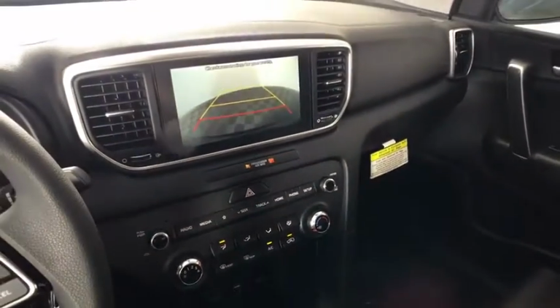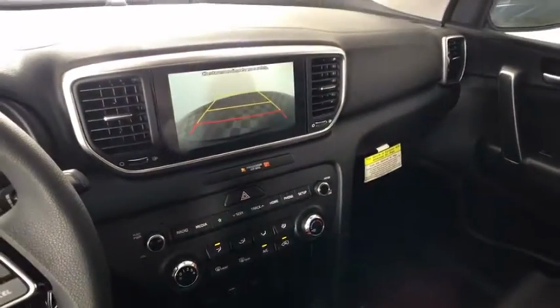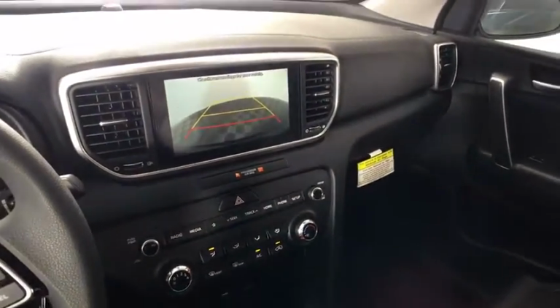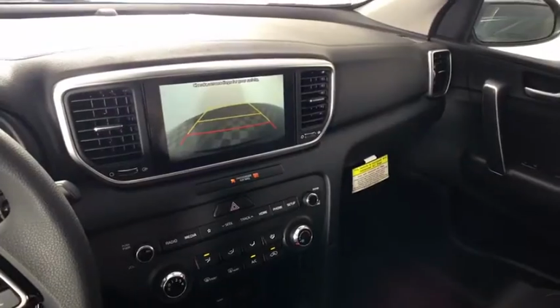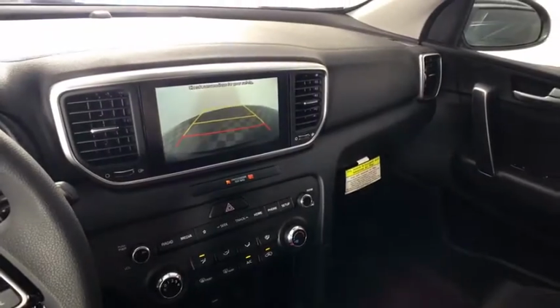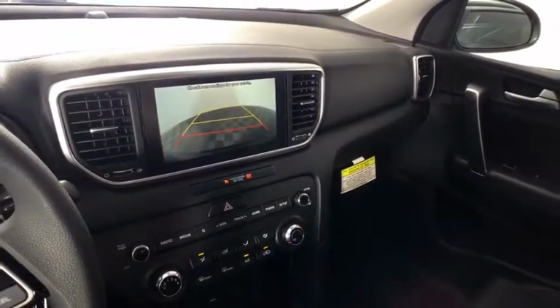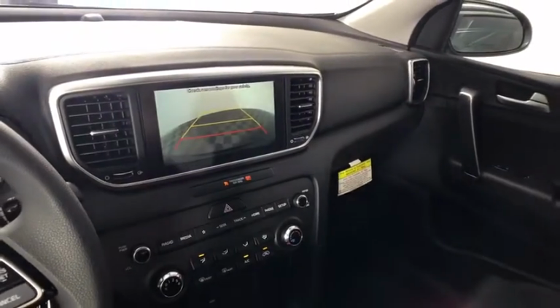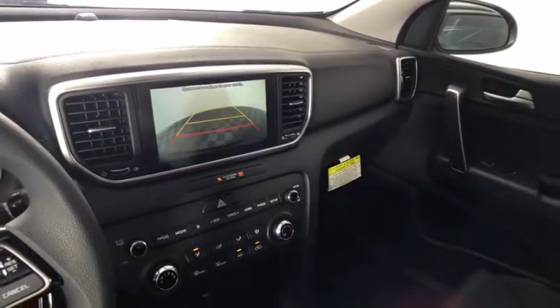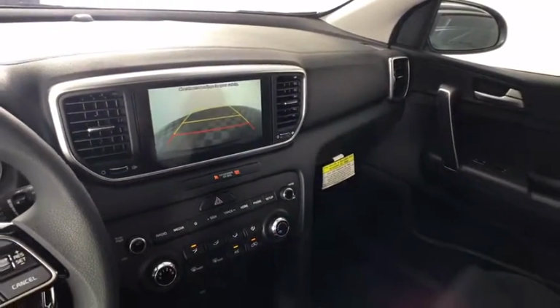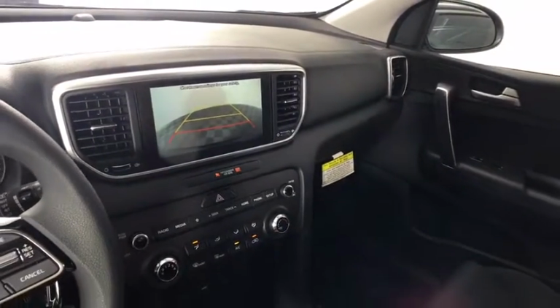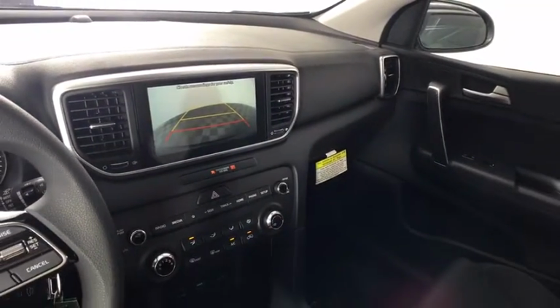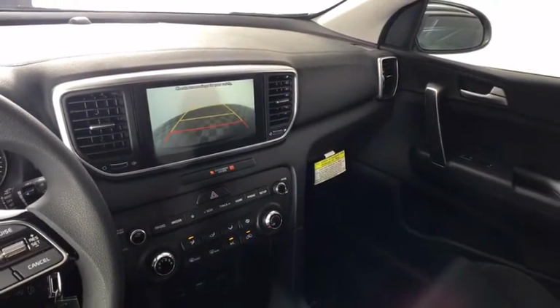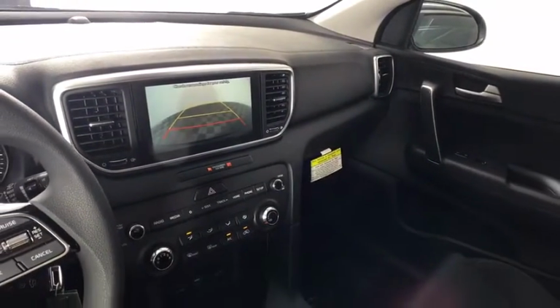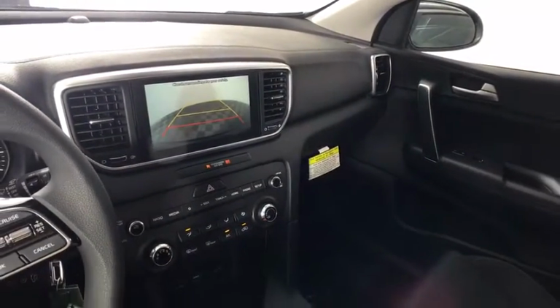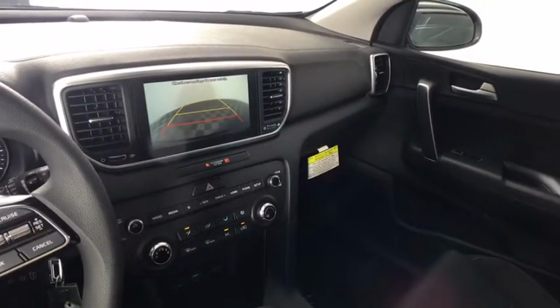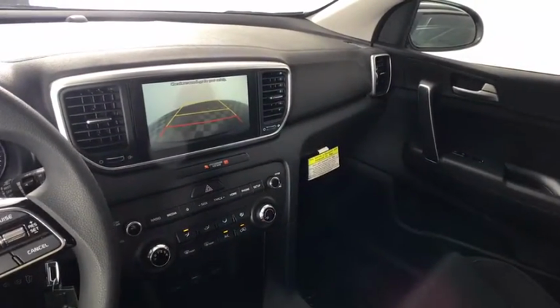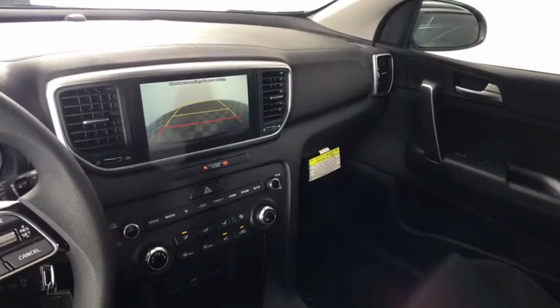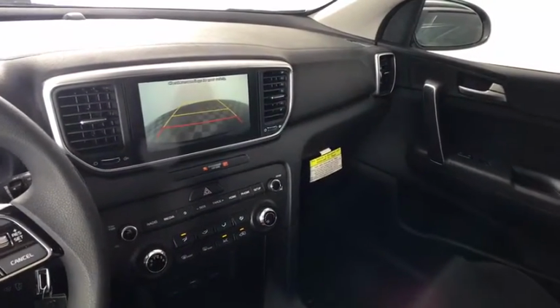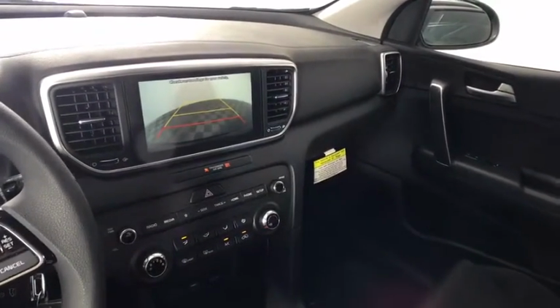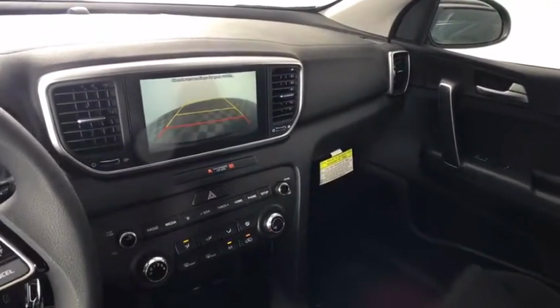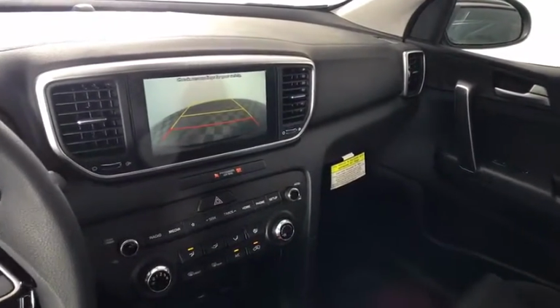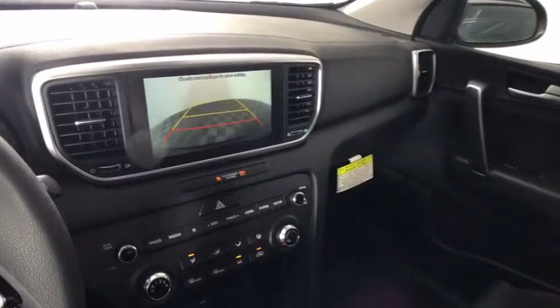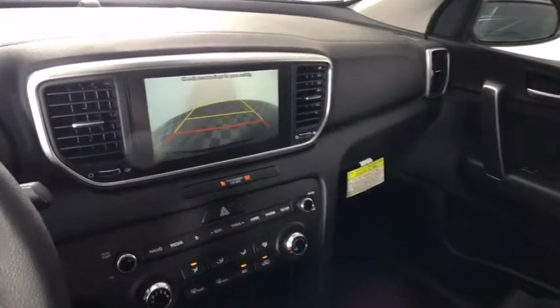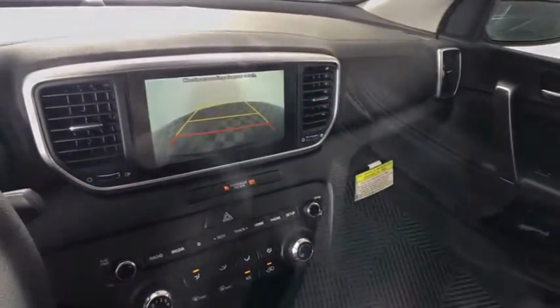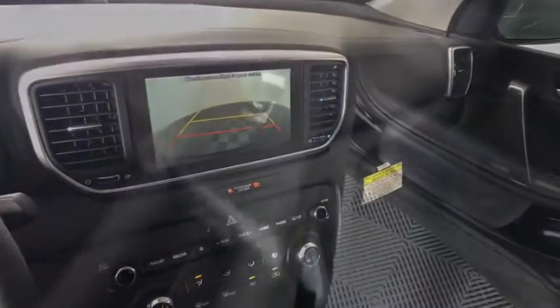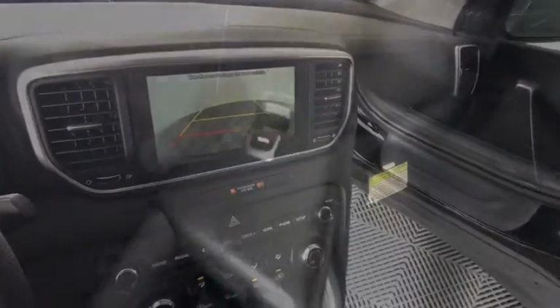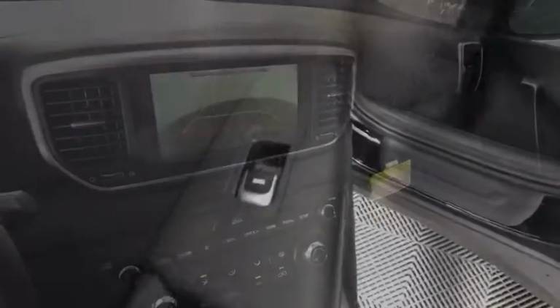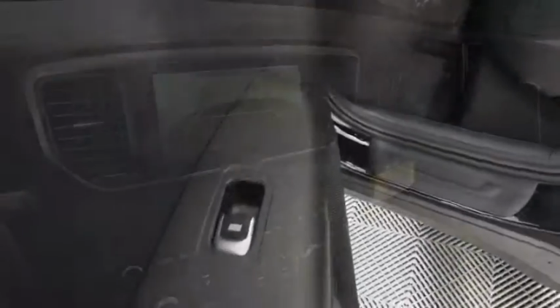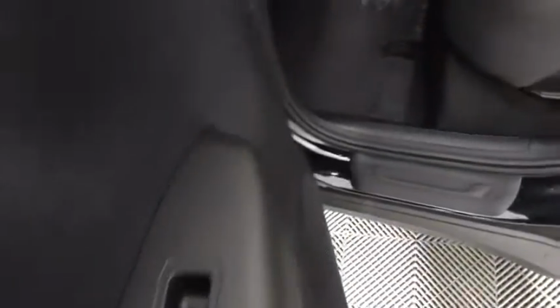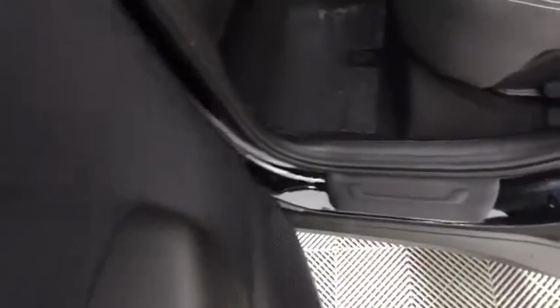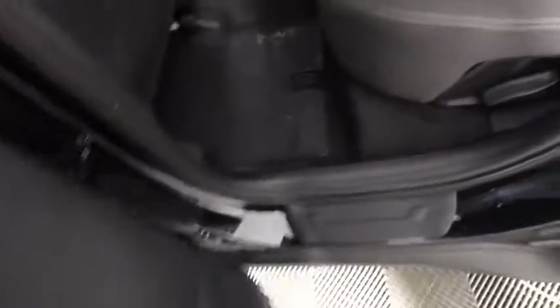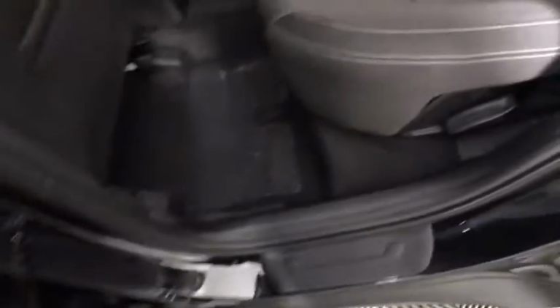AM-FM stereo radio, rear defrost, trip computer, fog lamps, MP3 player.